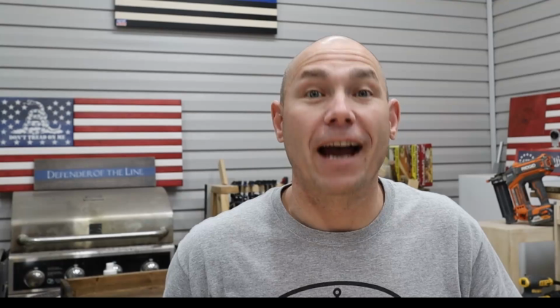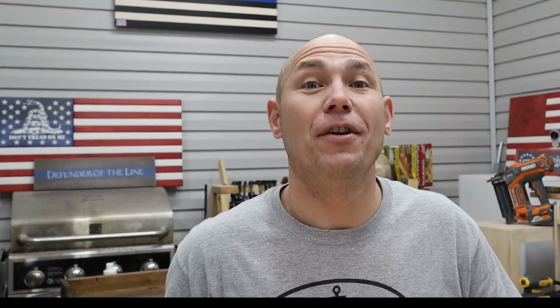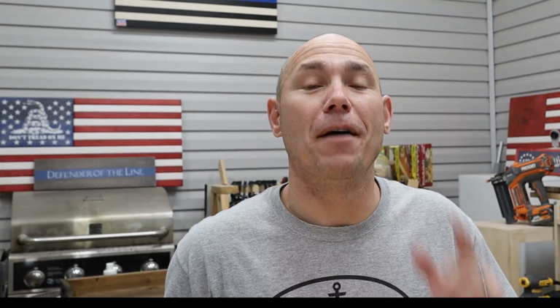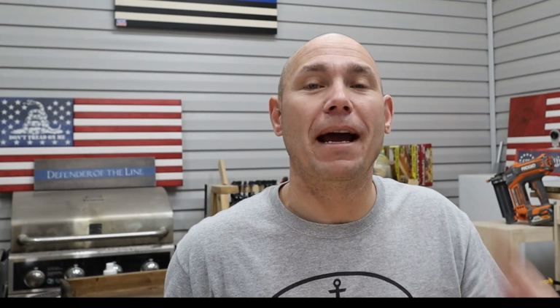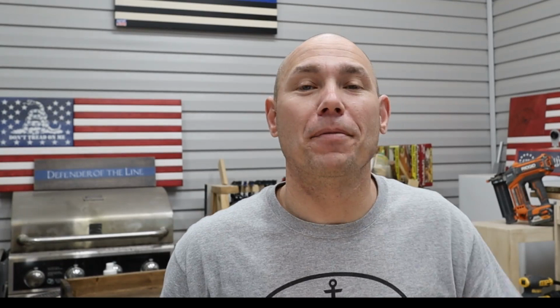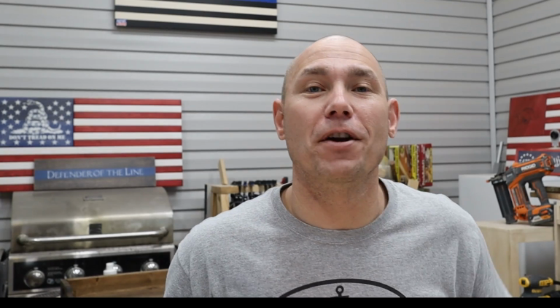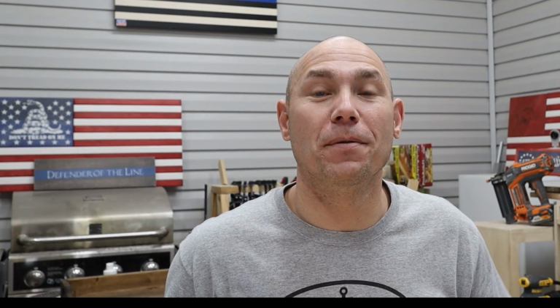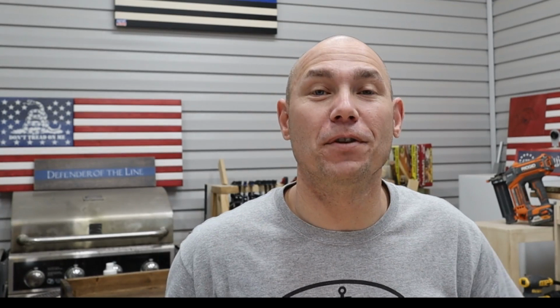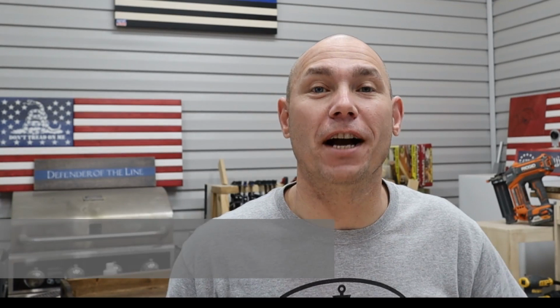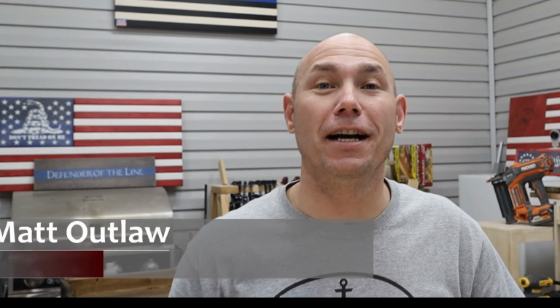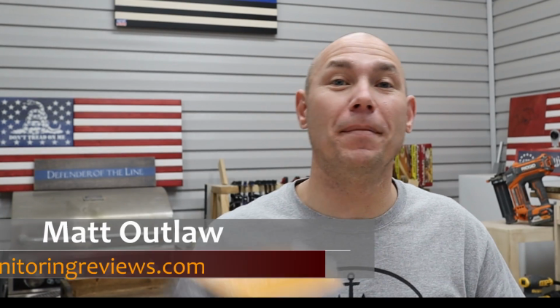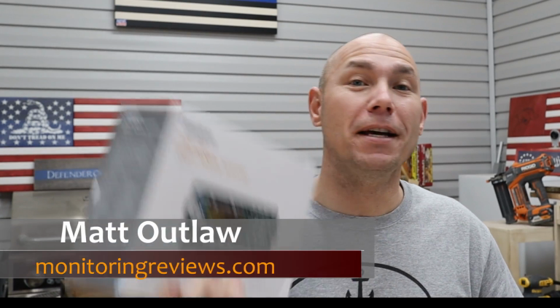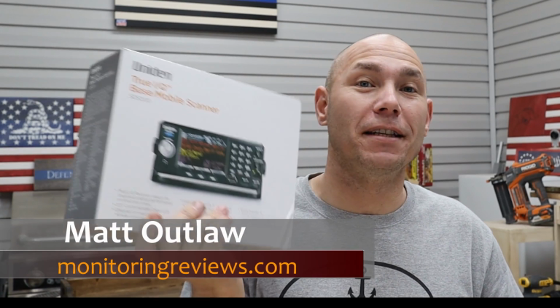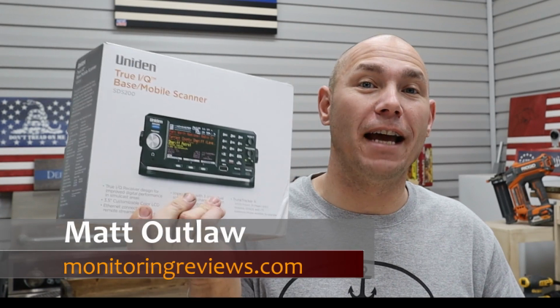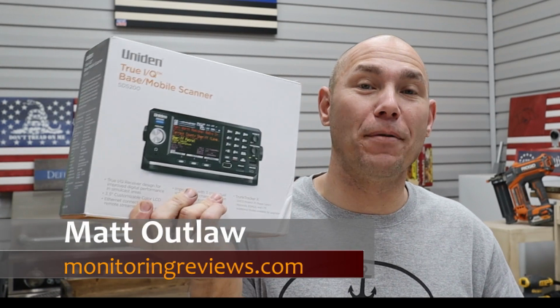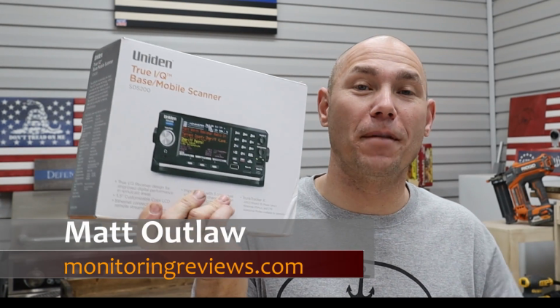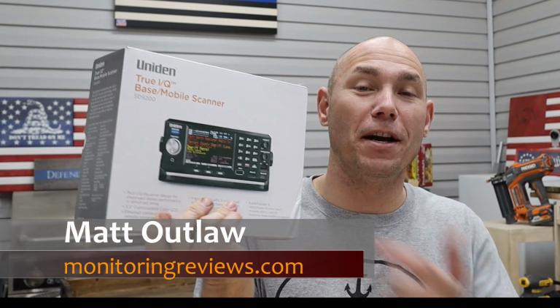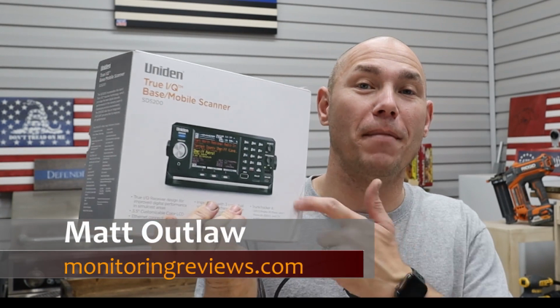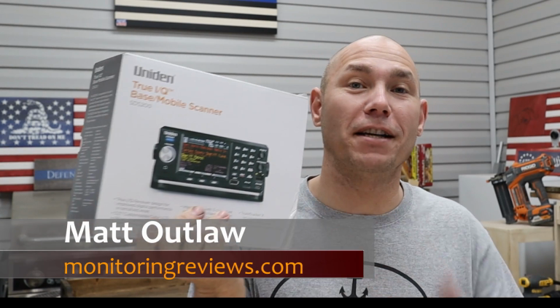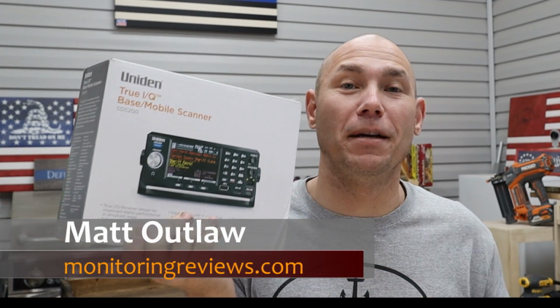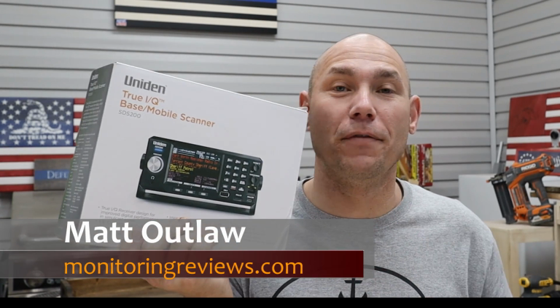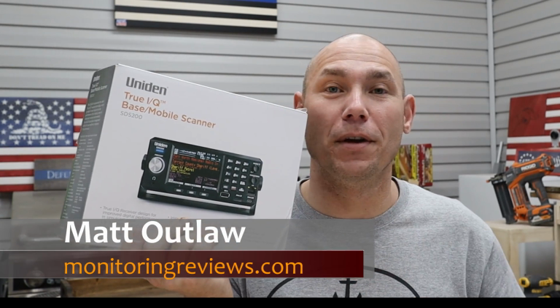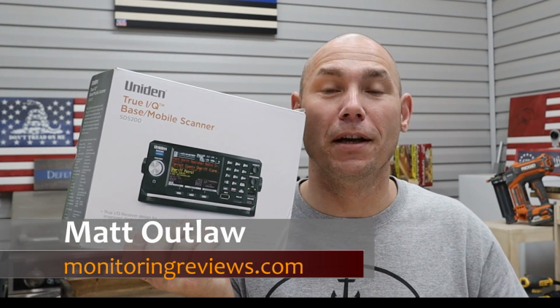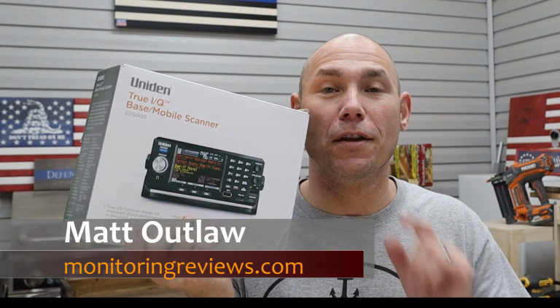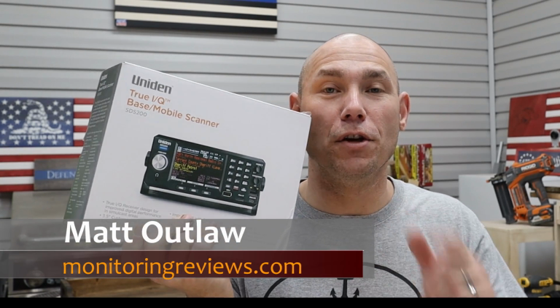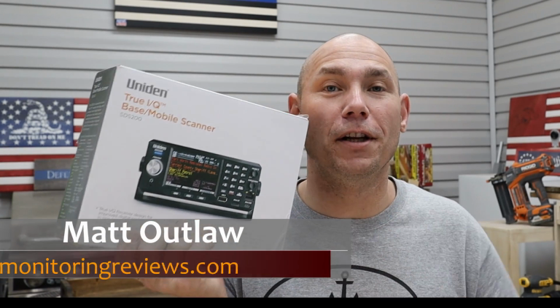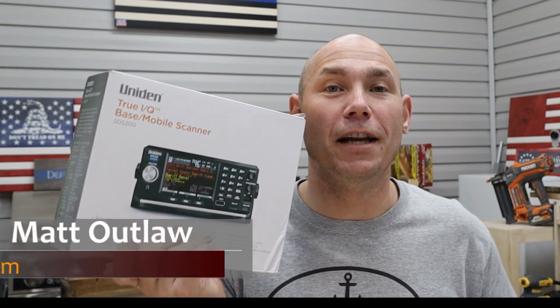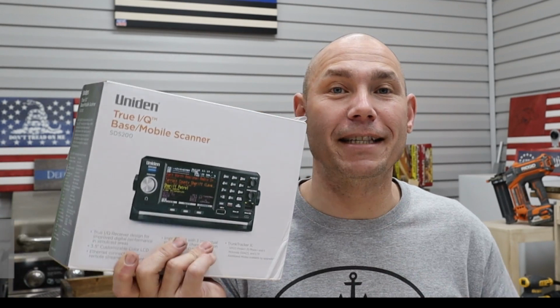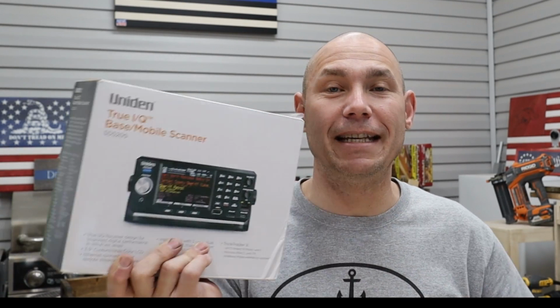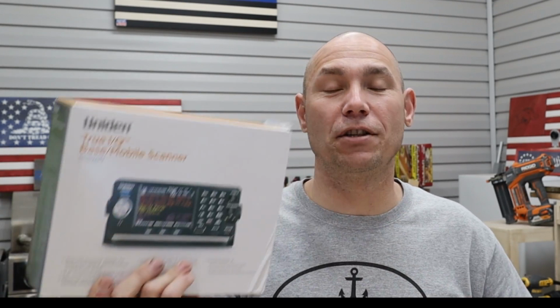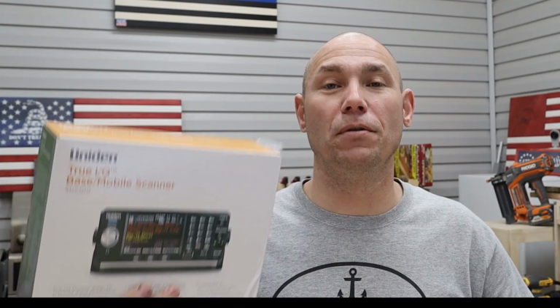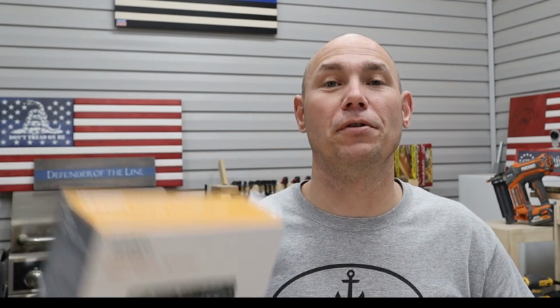How you doing? I'm Matt with monitorreviews.com. Today we're going to be unboxing and reviewing the Uniden SDS200.